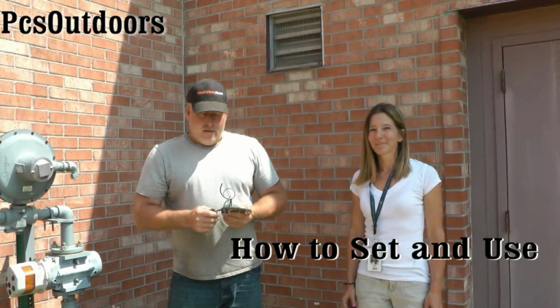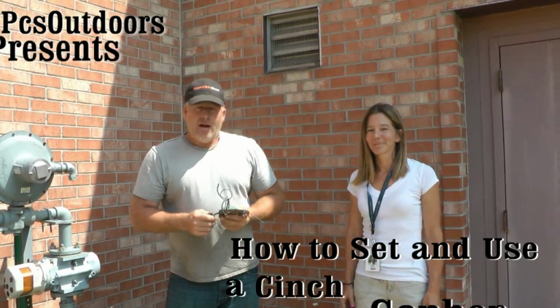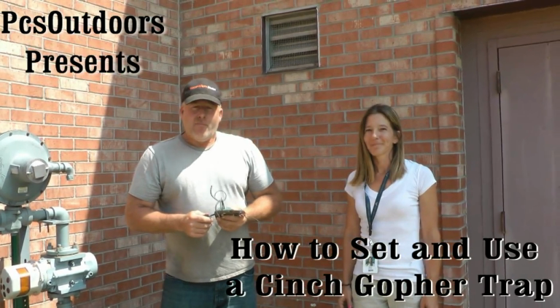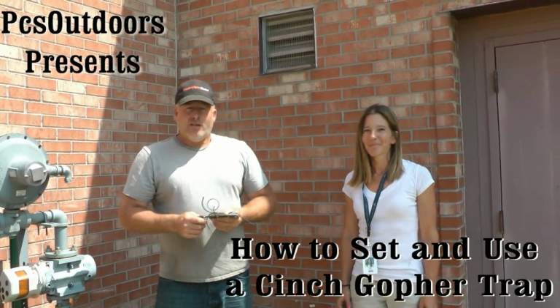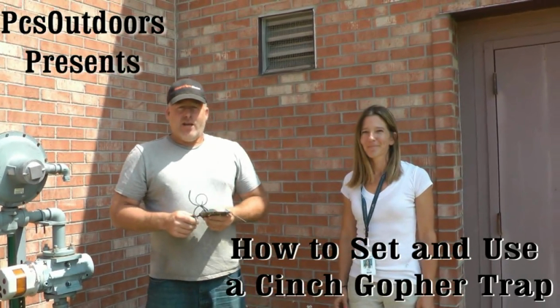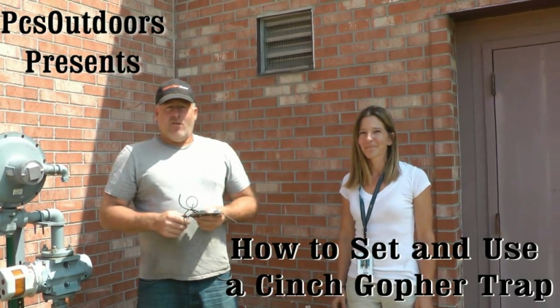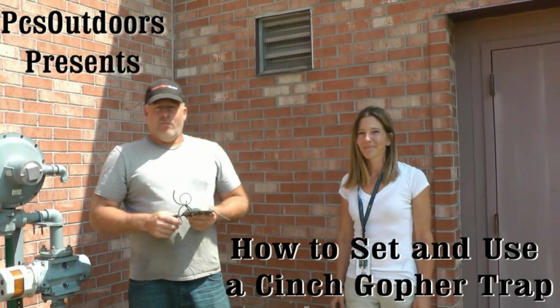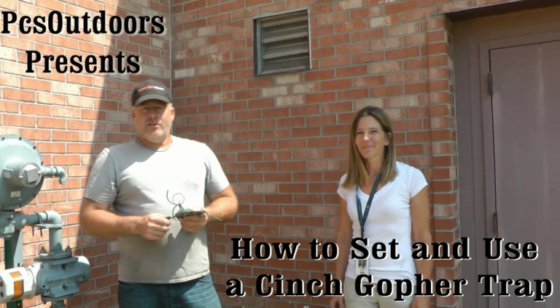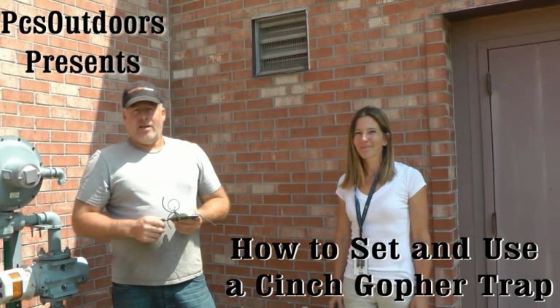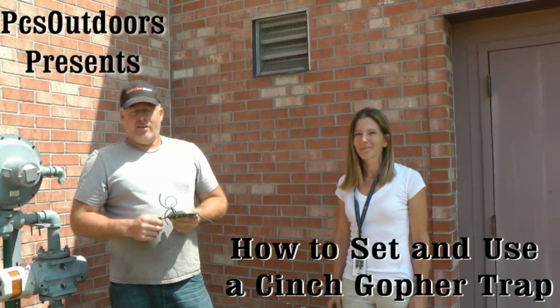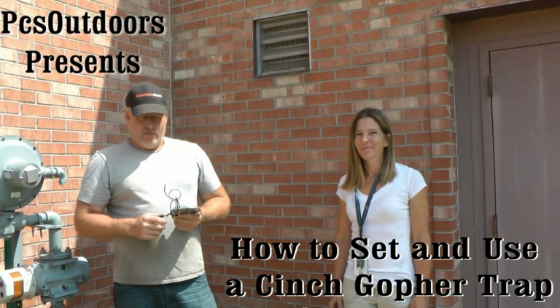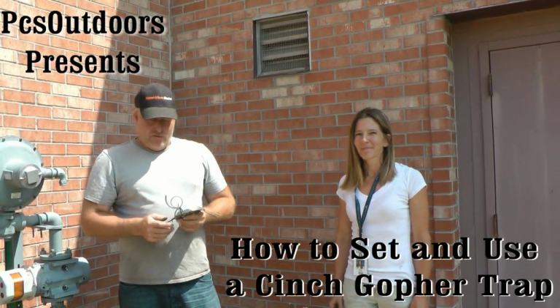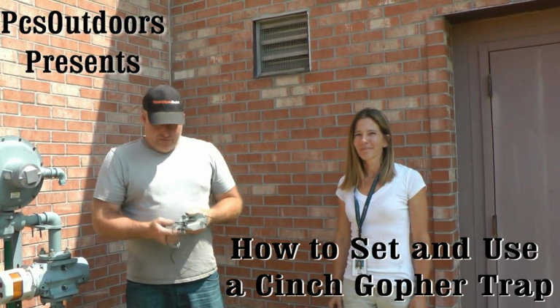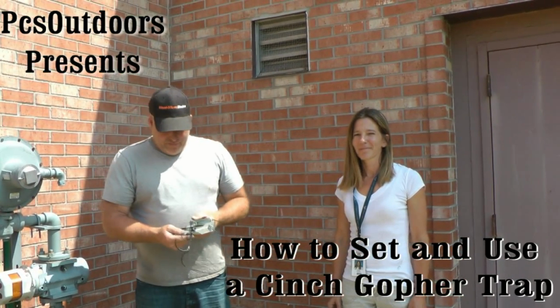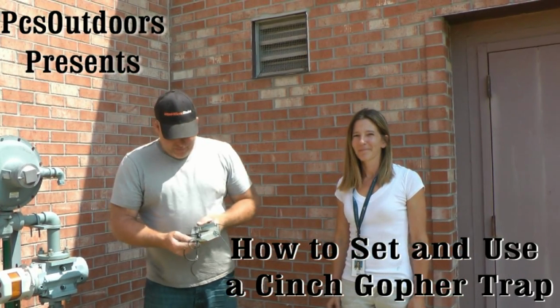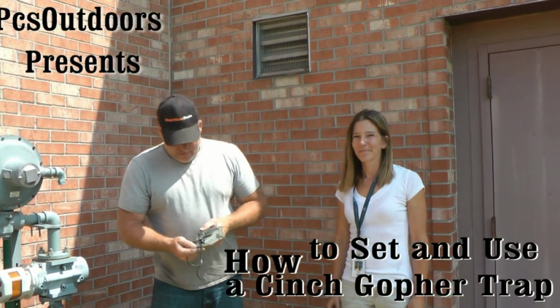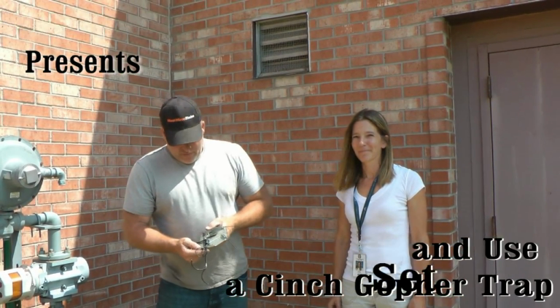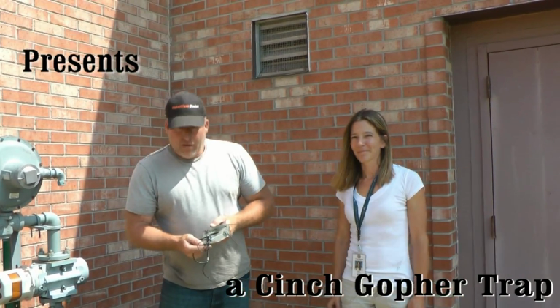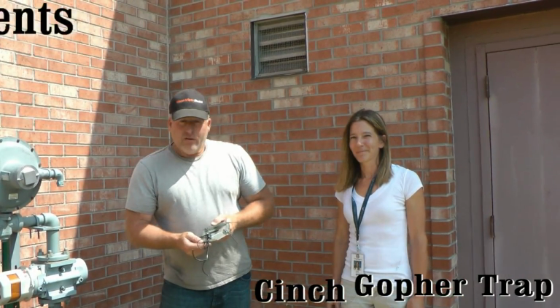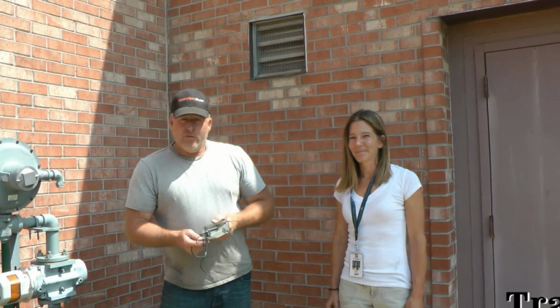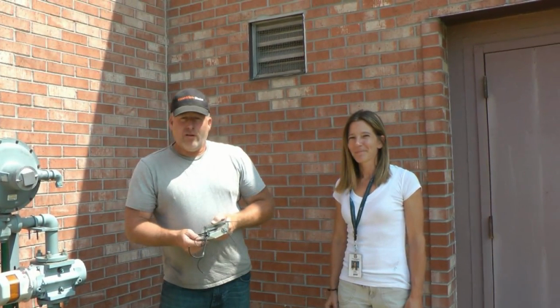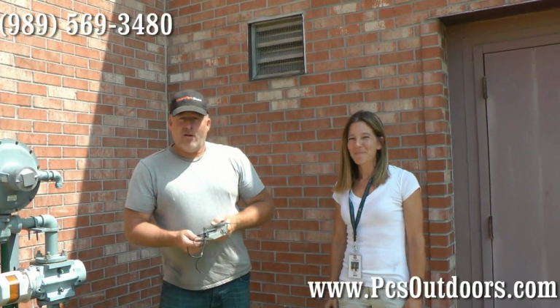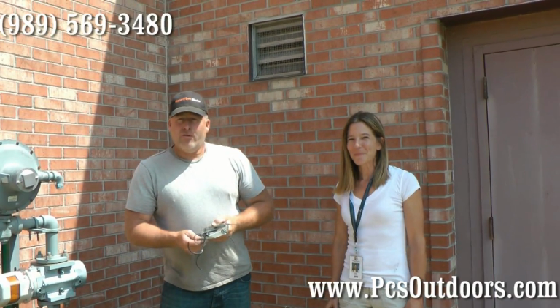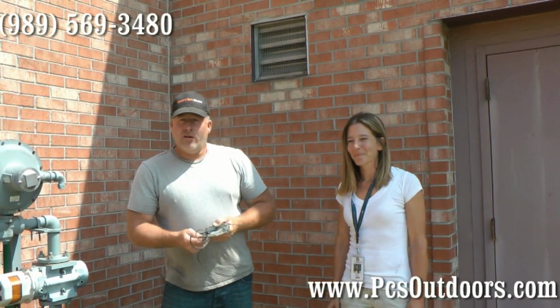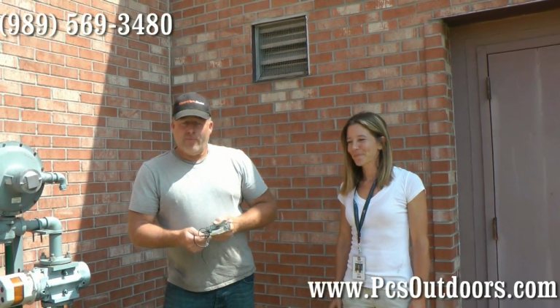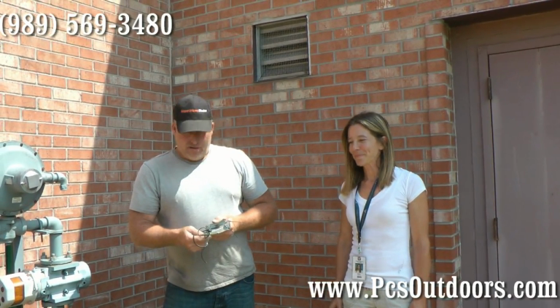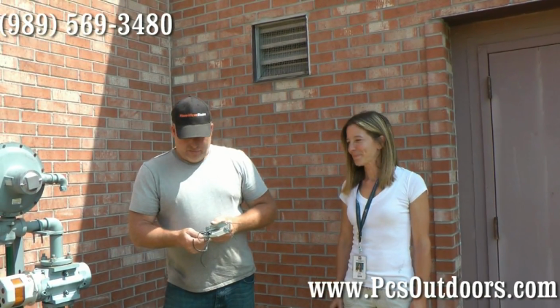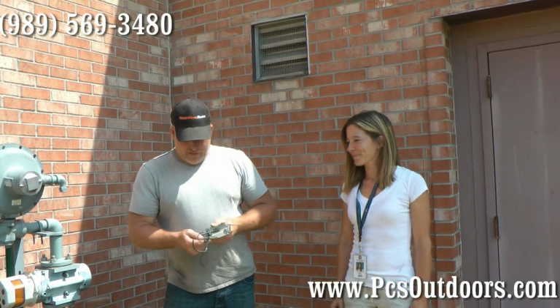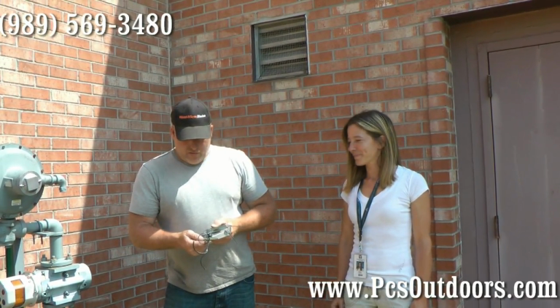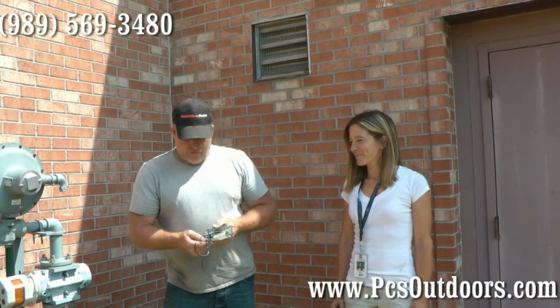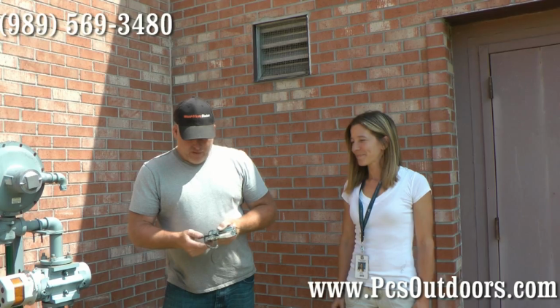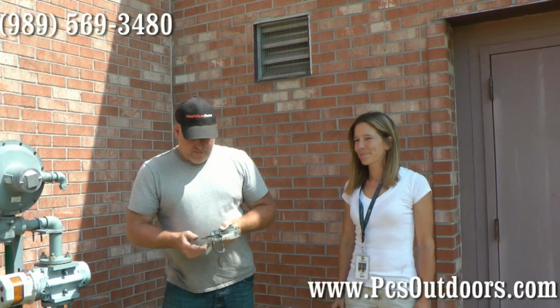Hi, I'm Rusty Hale with PCS Outdoors. We're gonna do a little how-to clip on this cinch gopher trap.